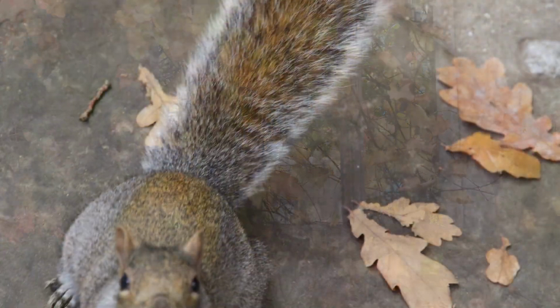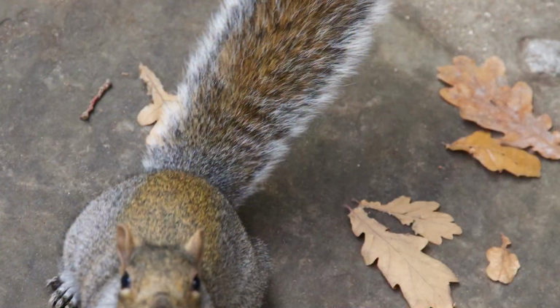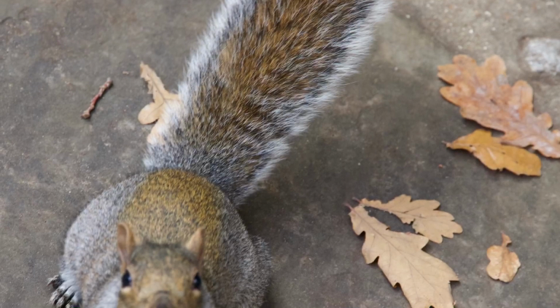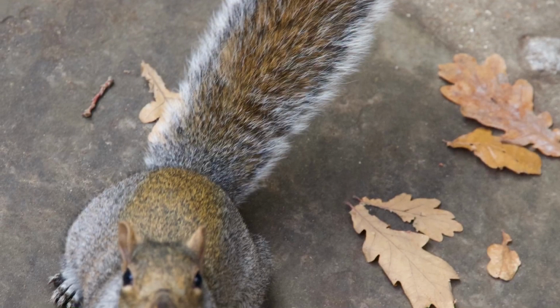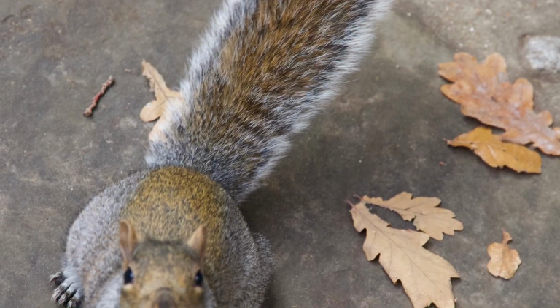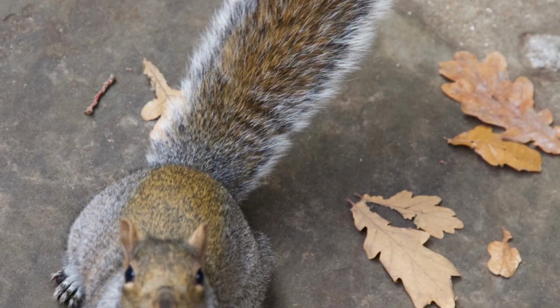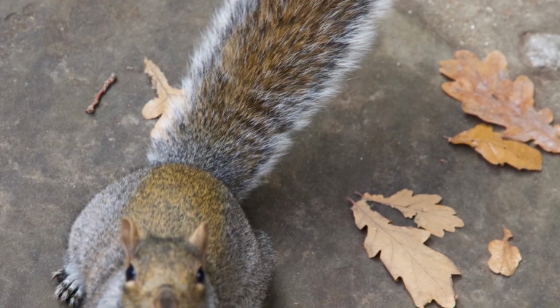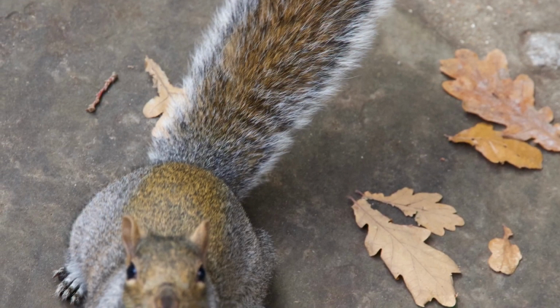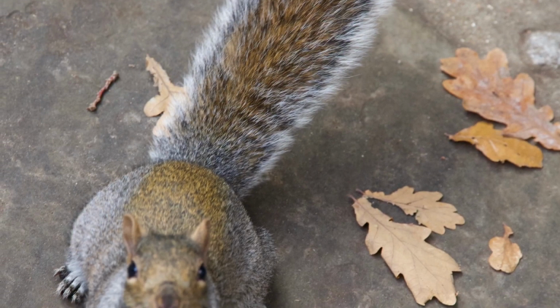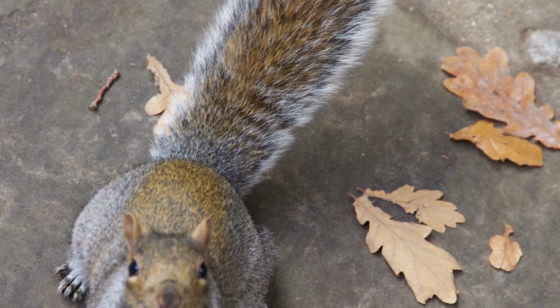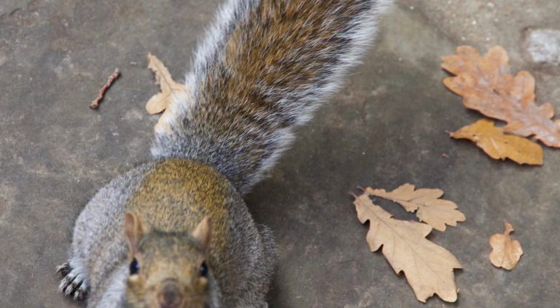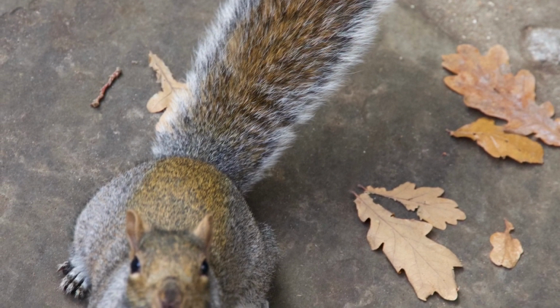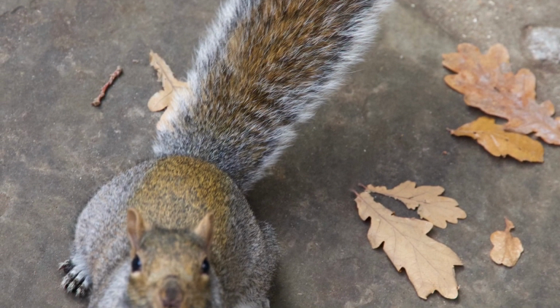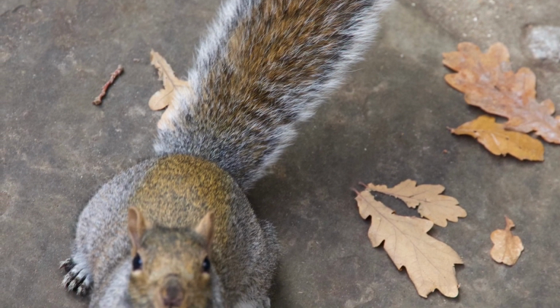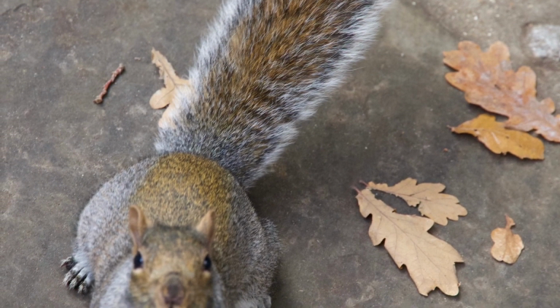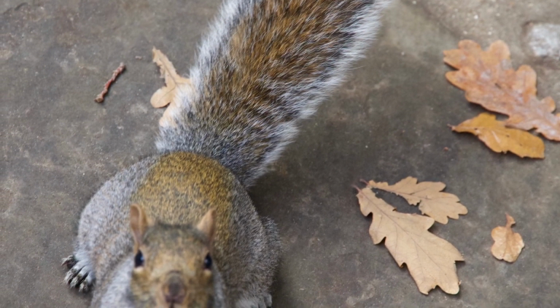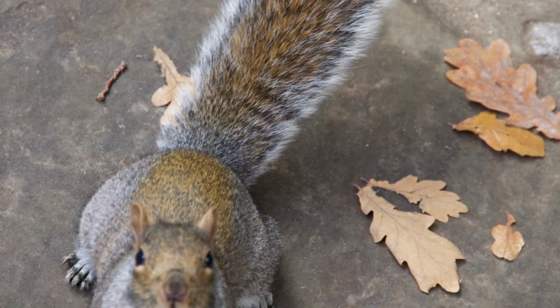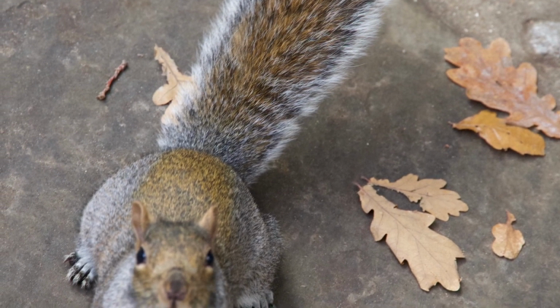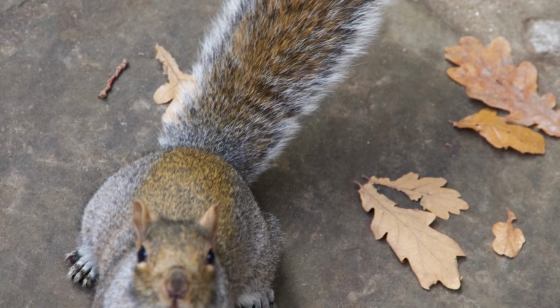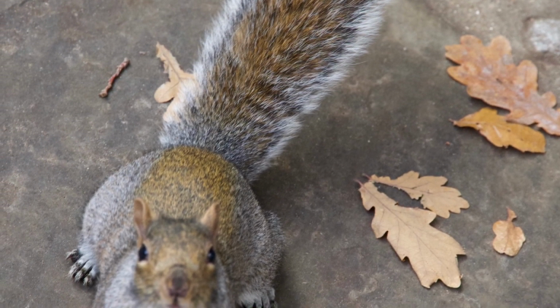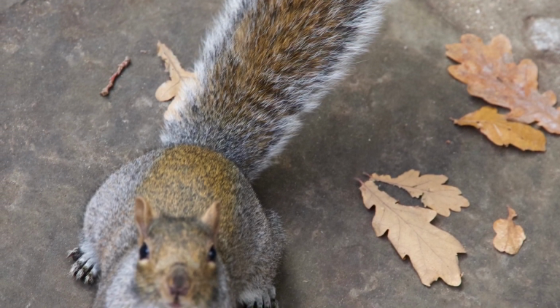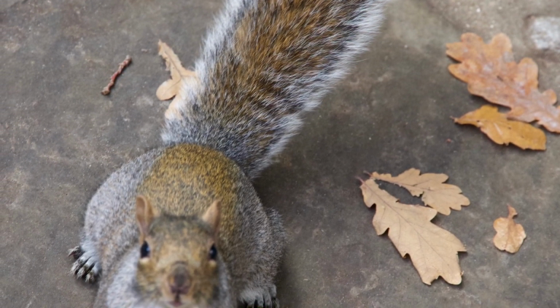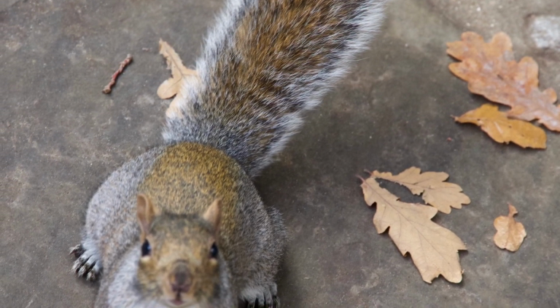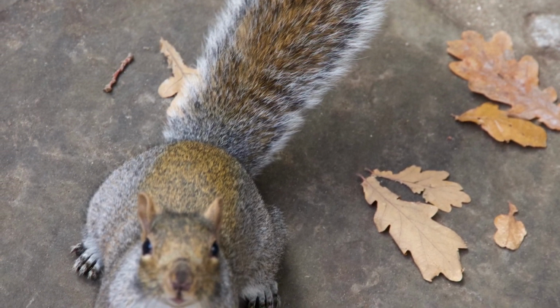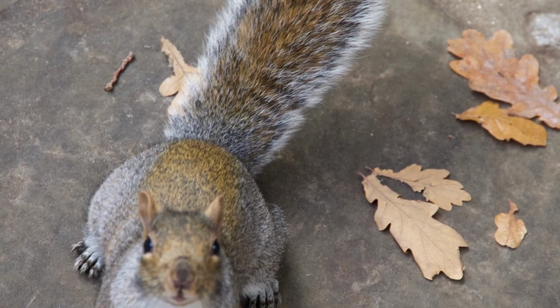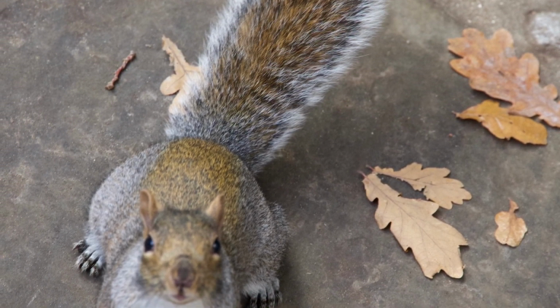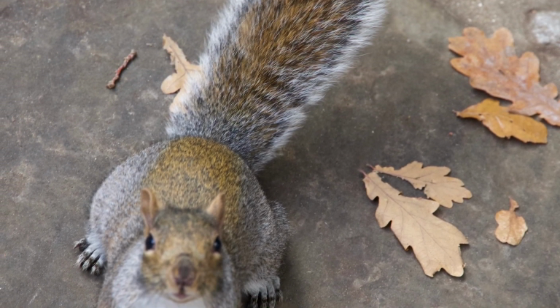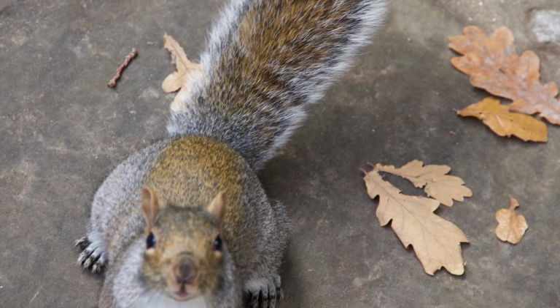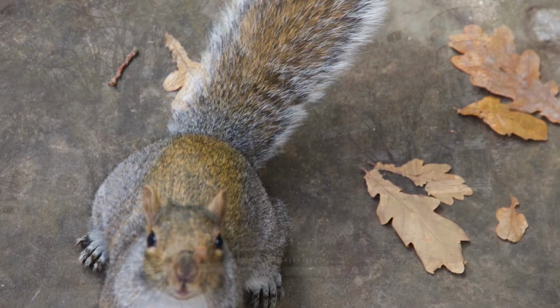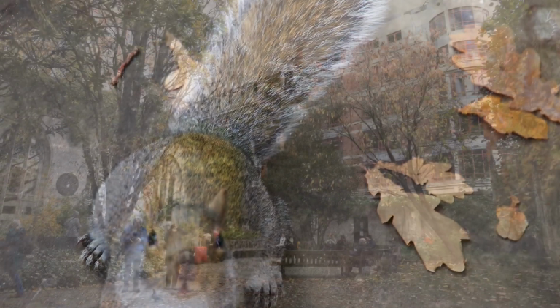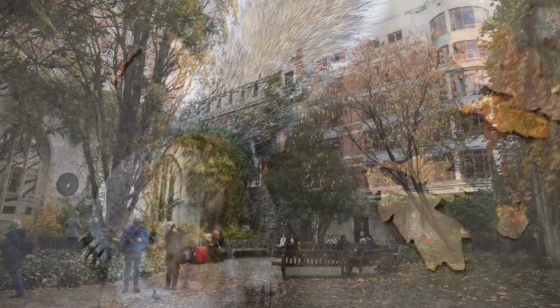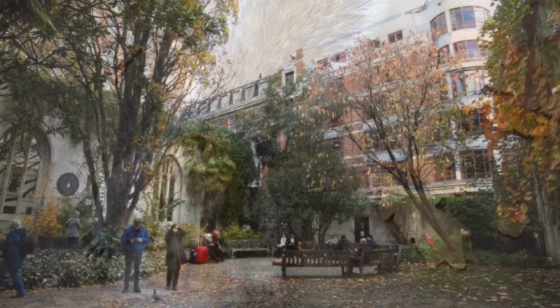I thought this little guy was going to run up my leg. He was running around the park looking for food.